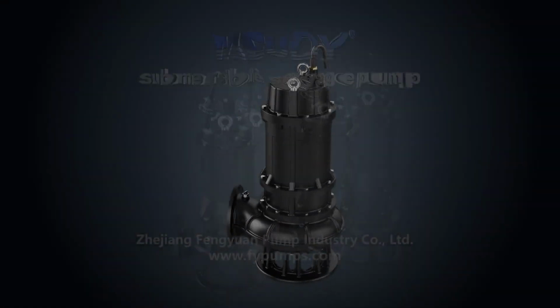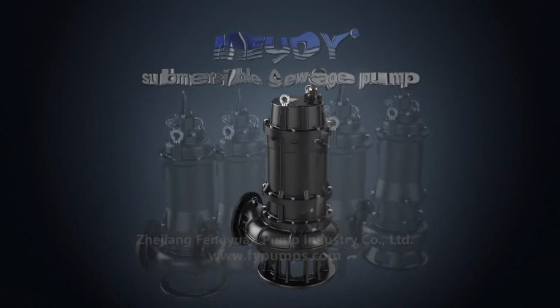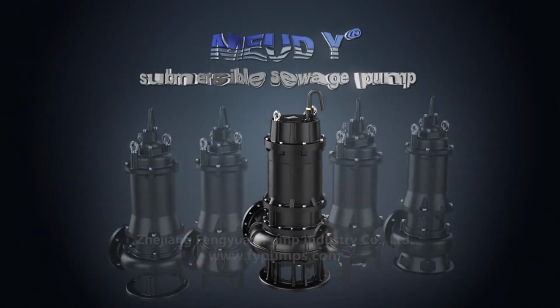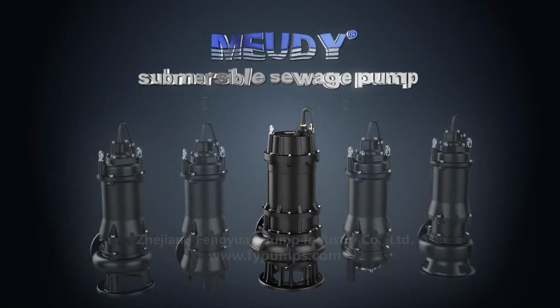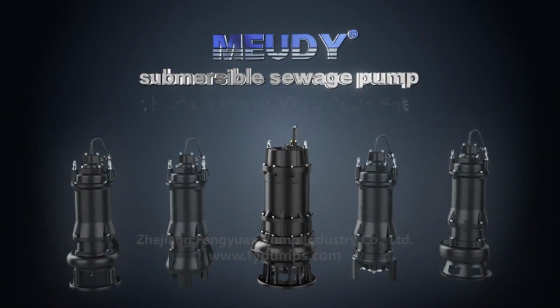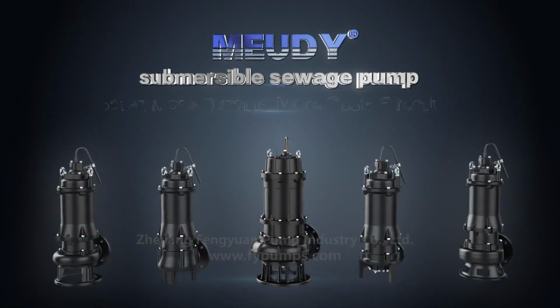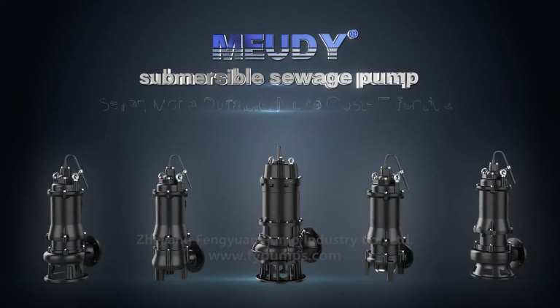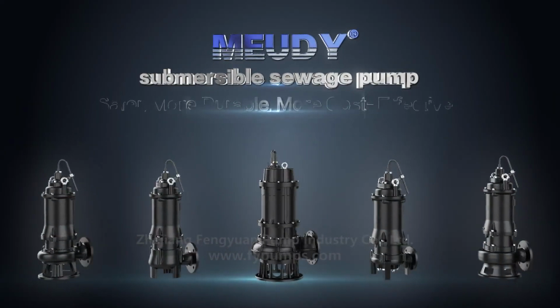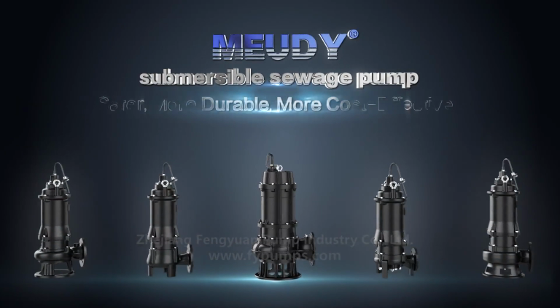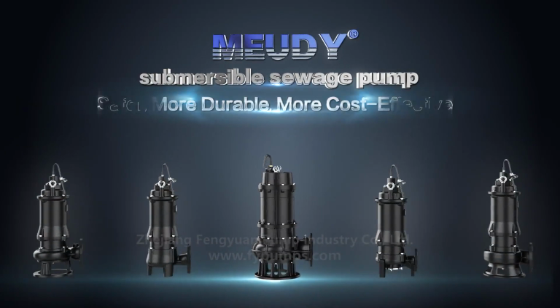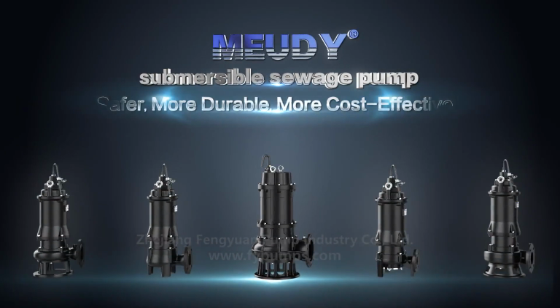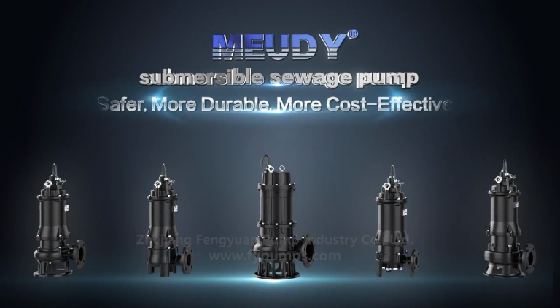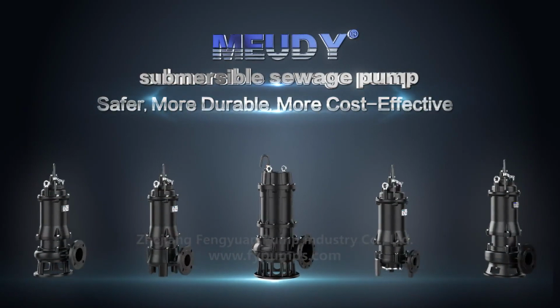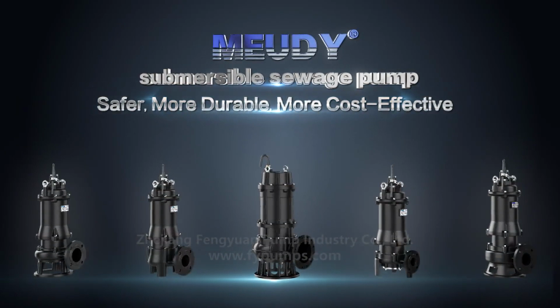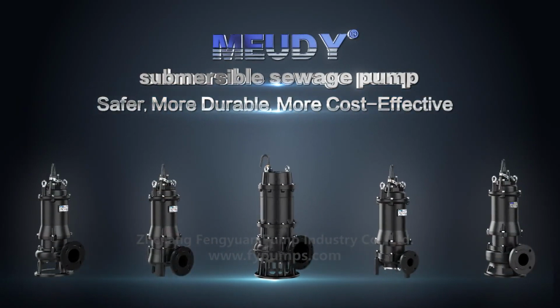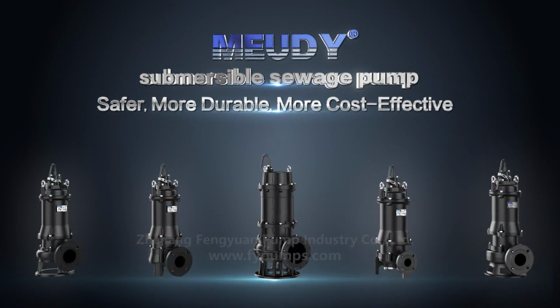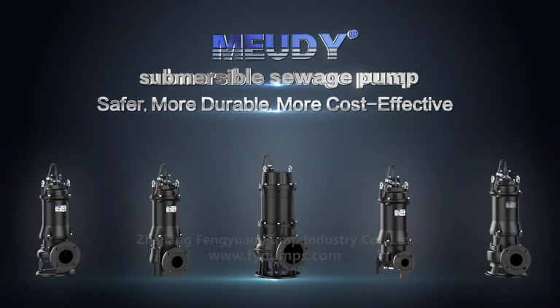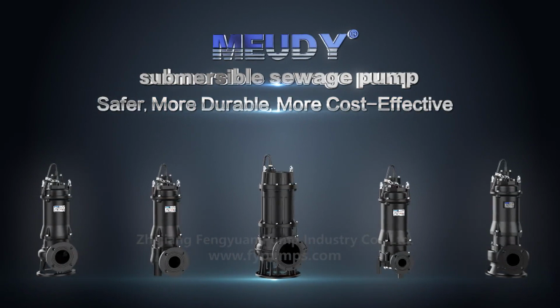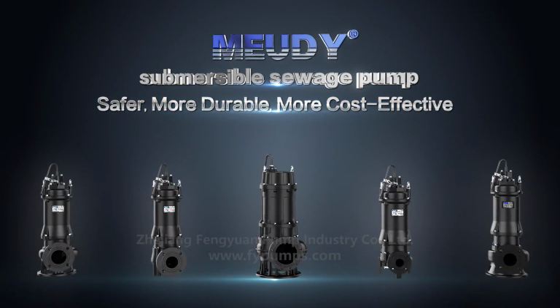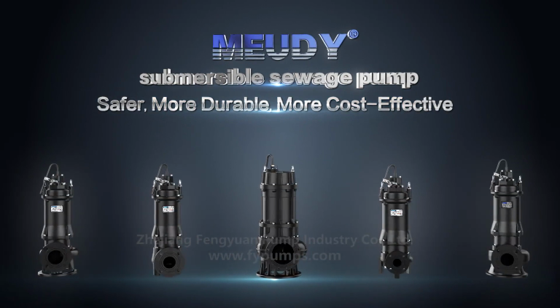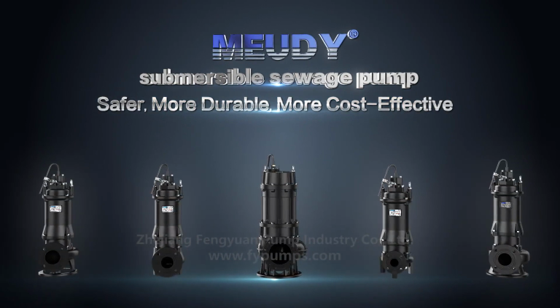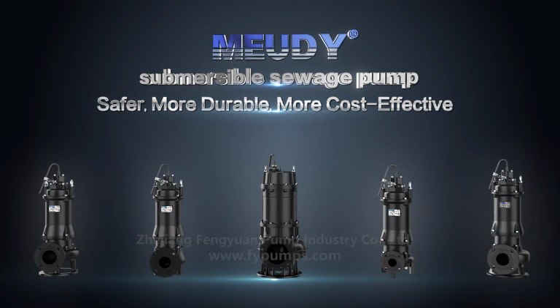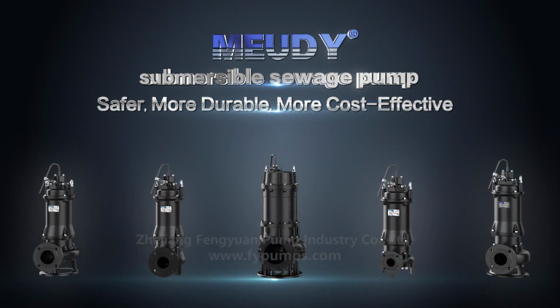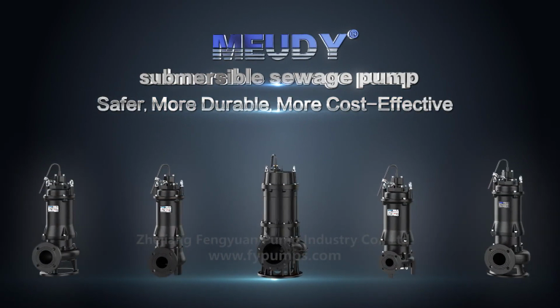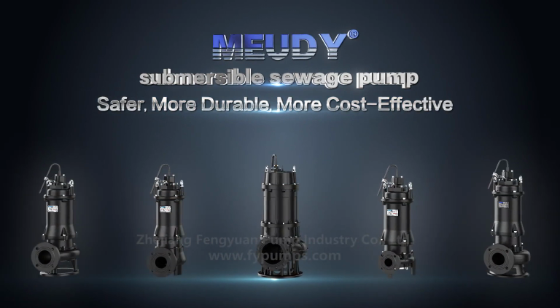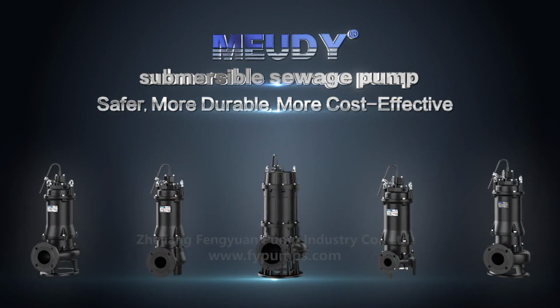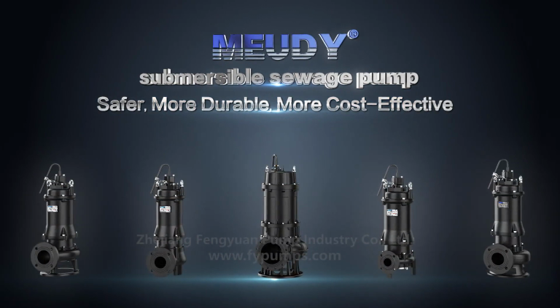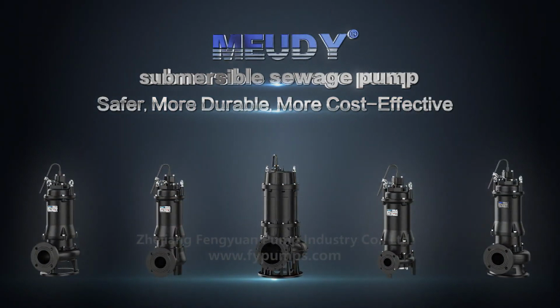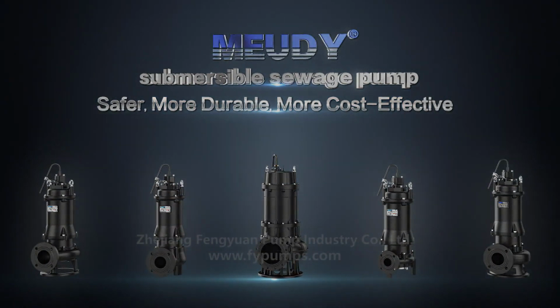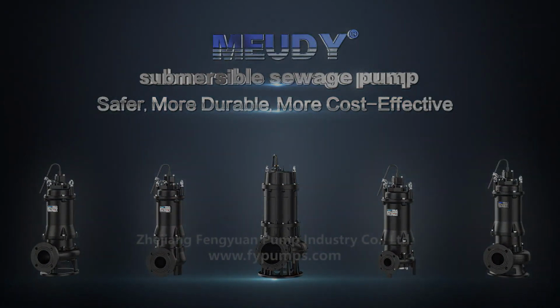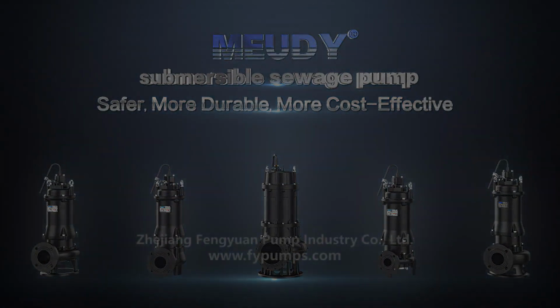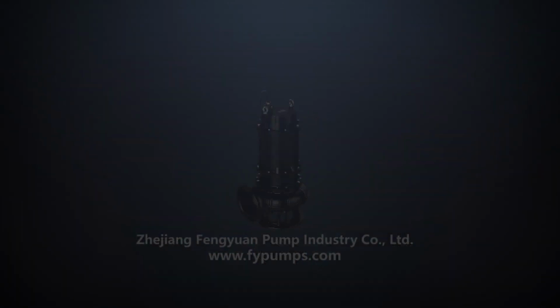MUTI Submersible Sewage Pump: safer, more durable, more cost-effective.